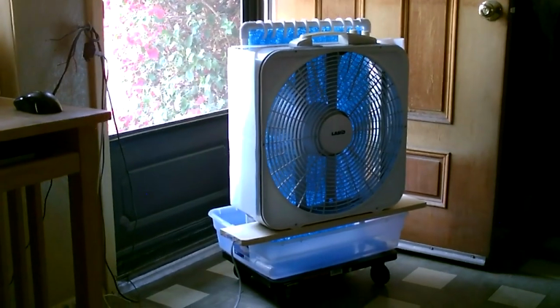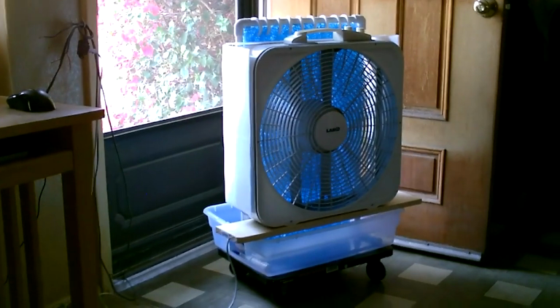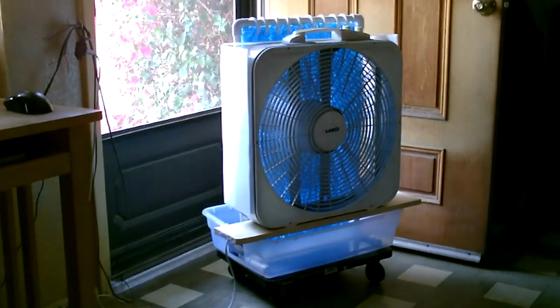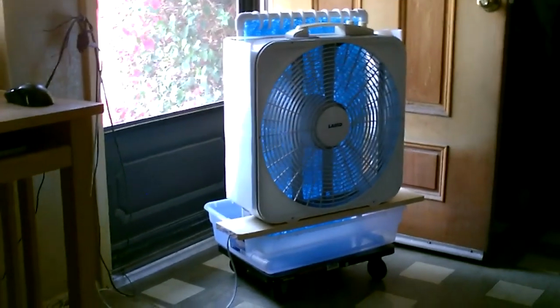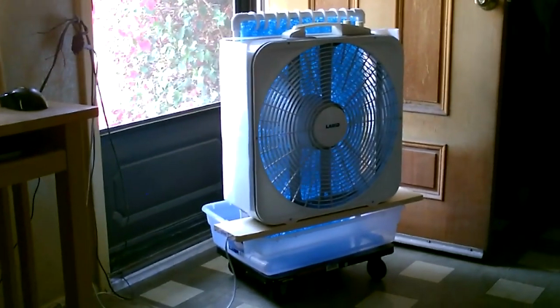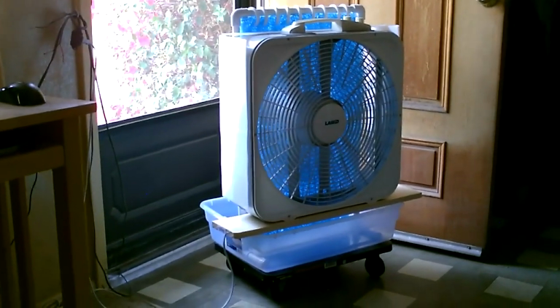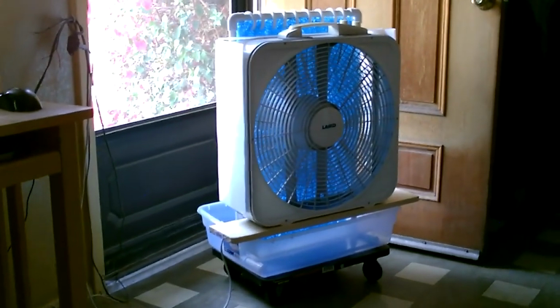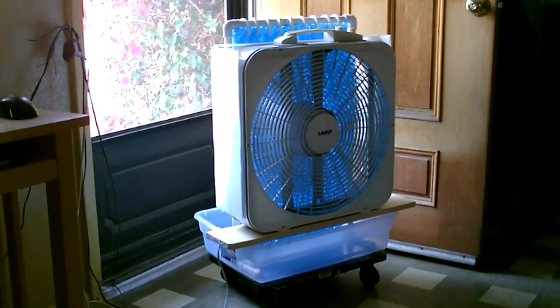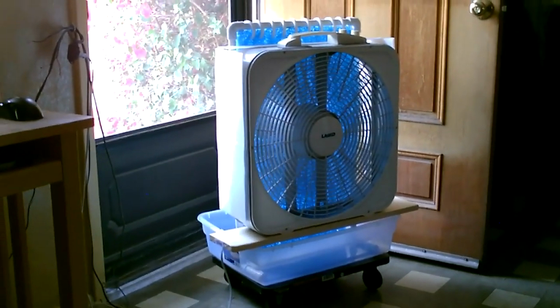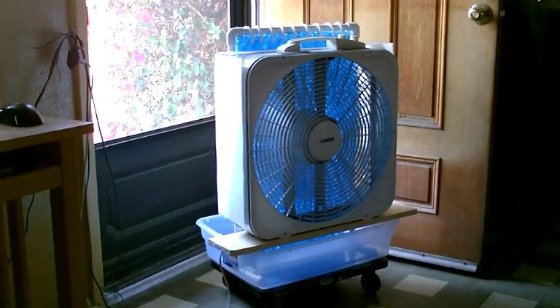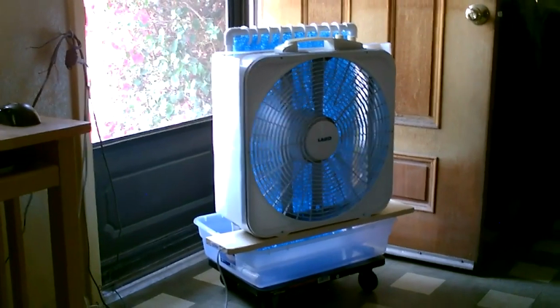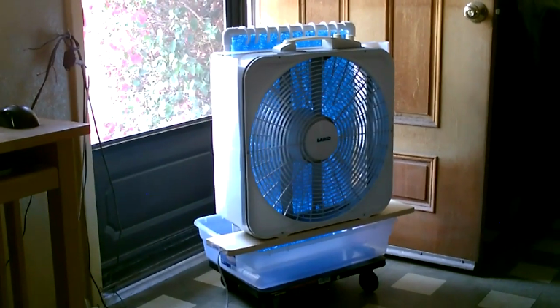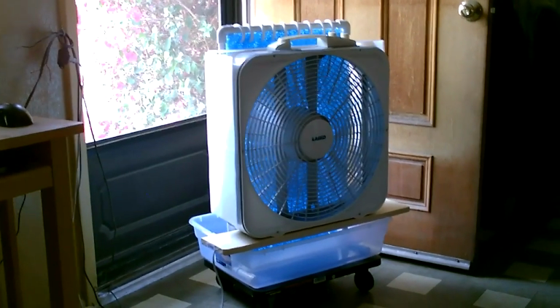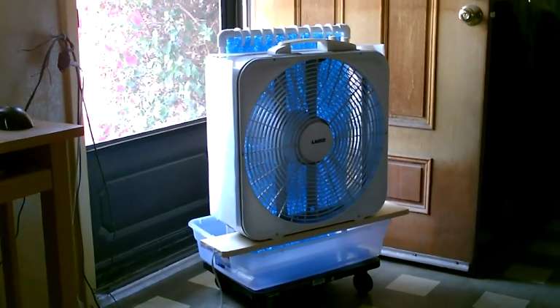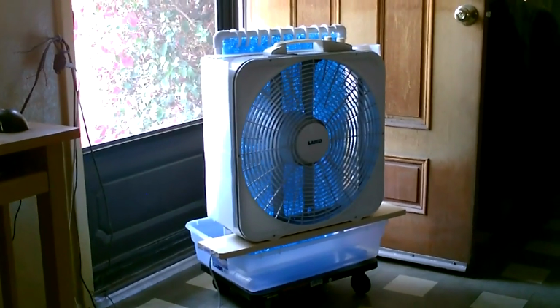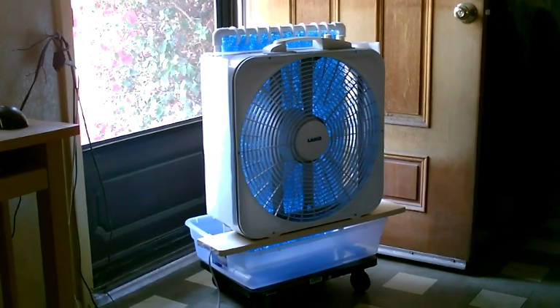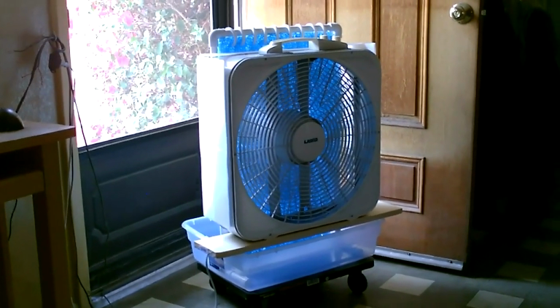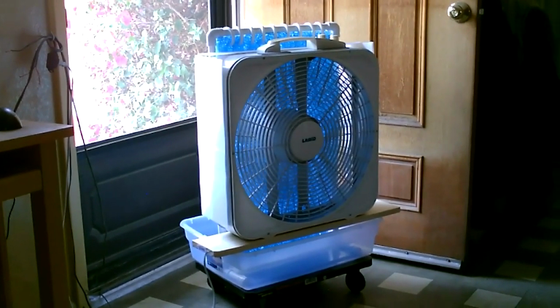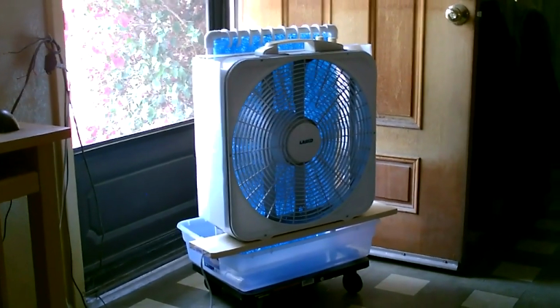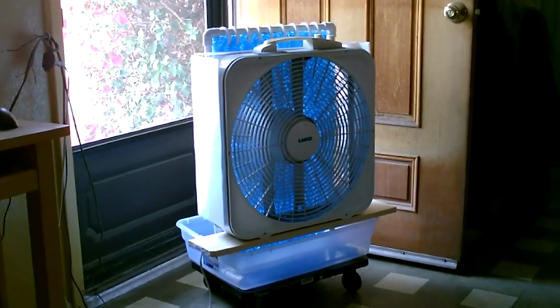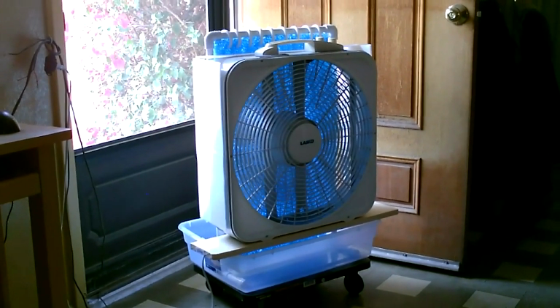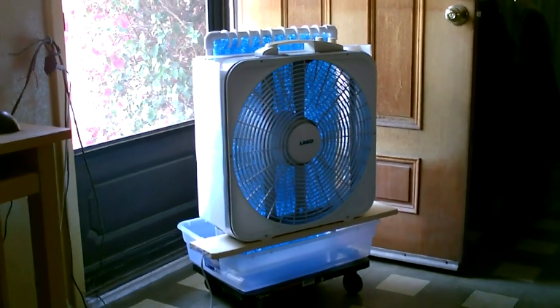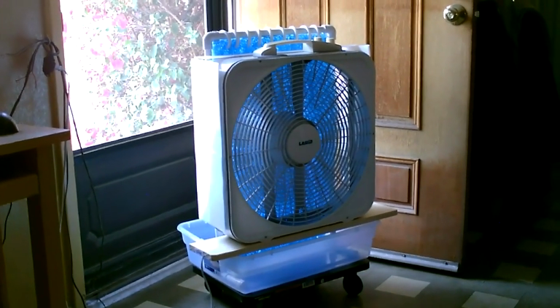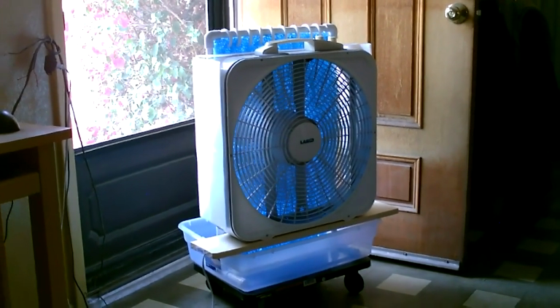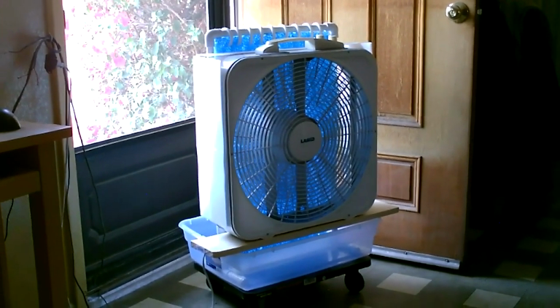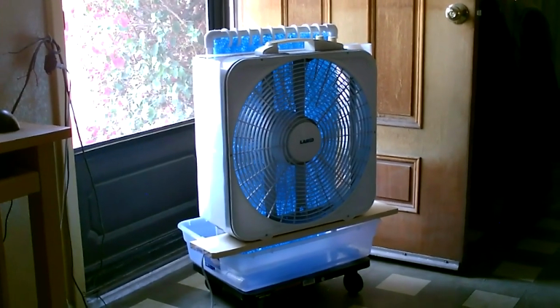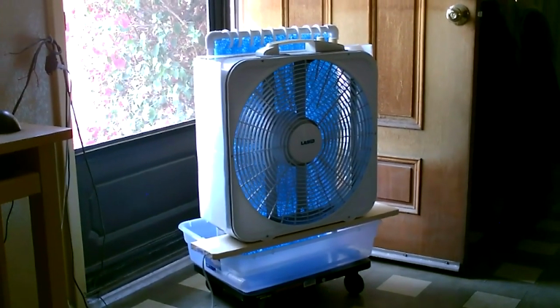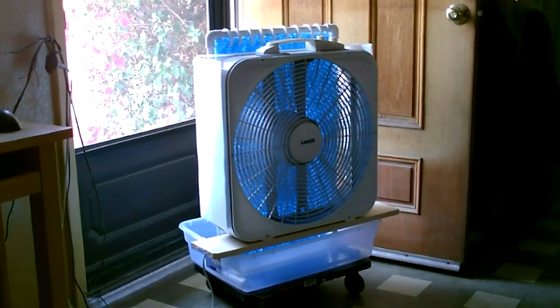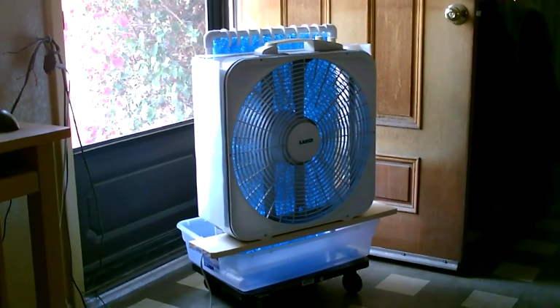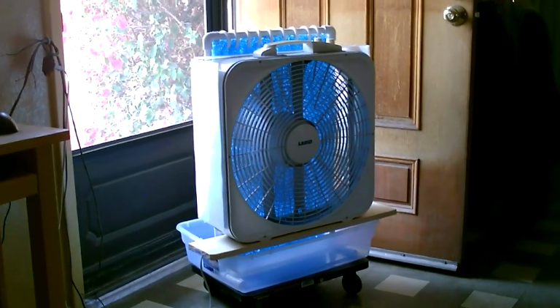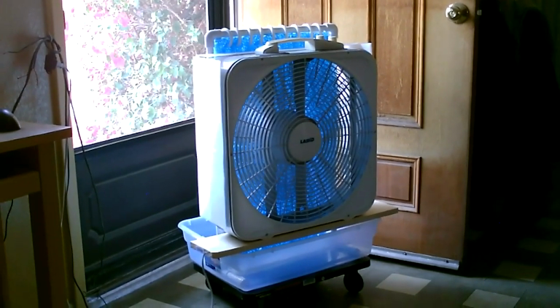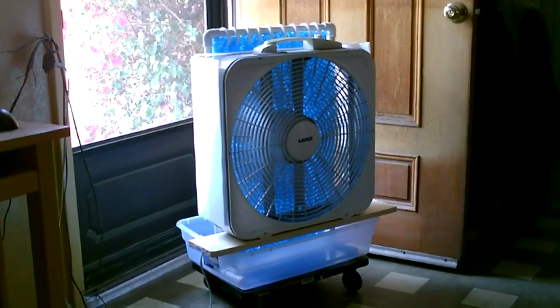Hey there, this is just a quick video to show you how you can easily increase the efficiency of a couple of the 20 inch box fan conversion evap air coolers I've made.